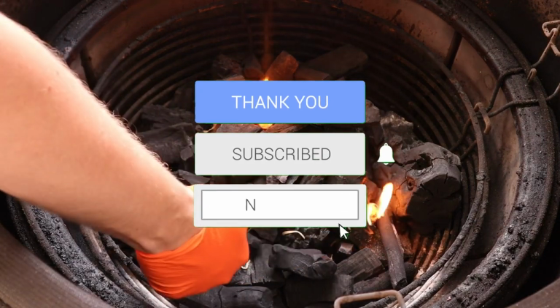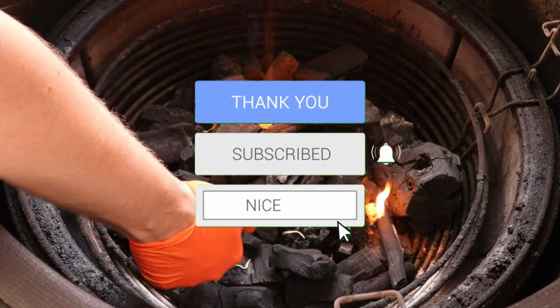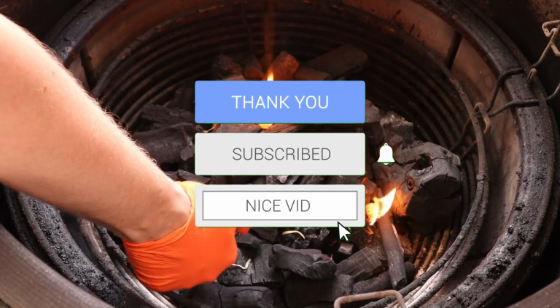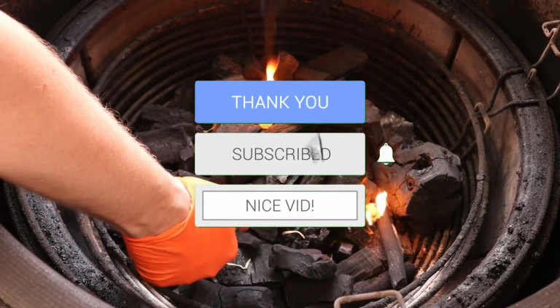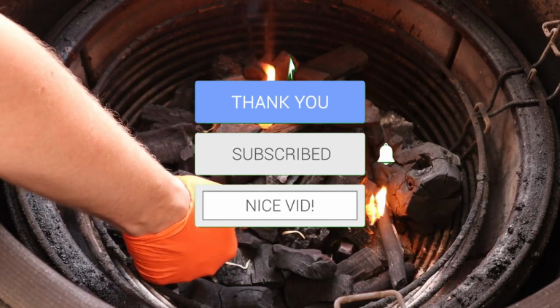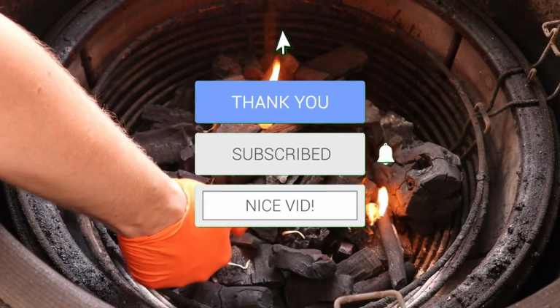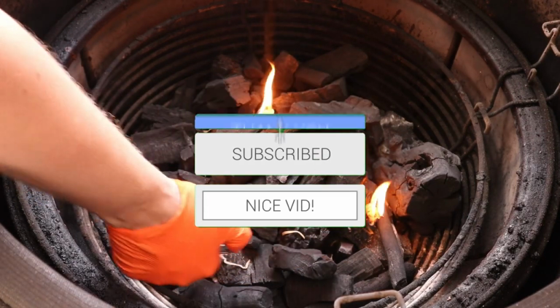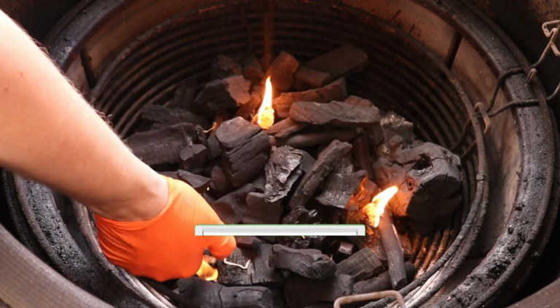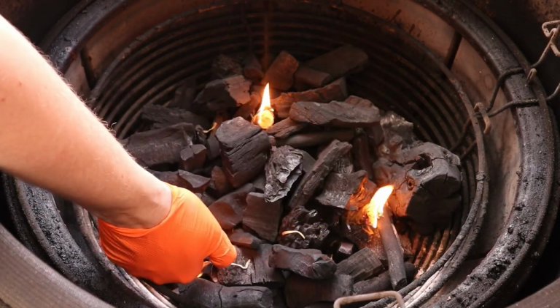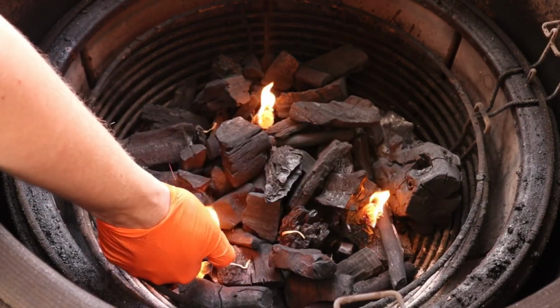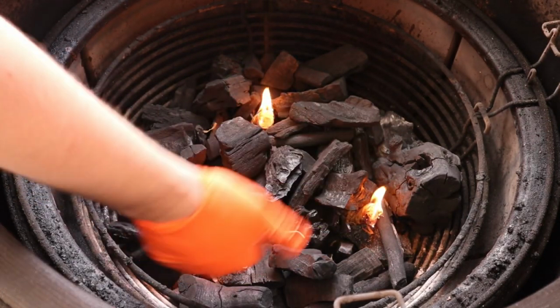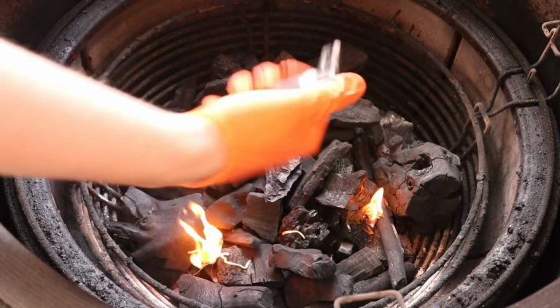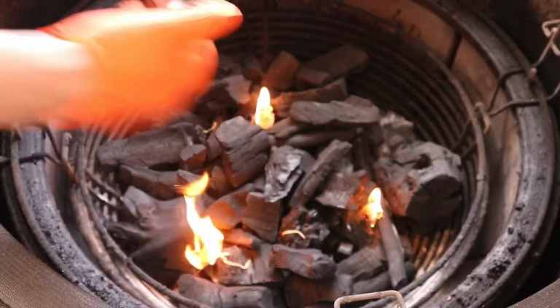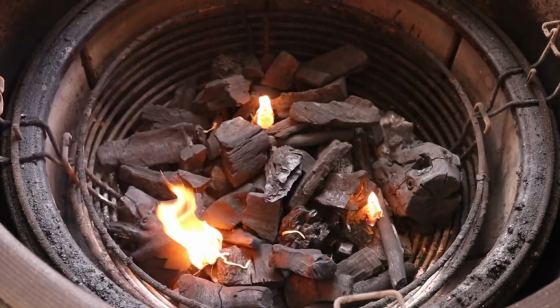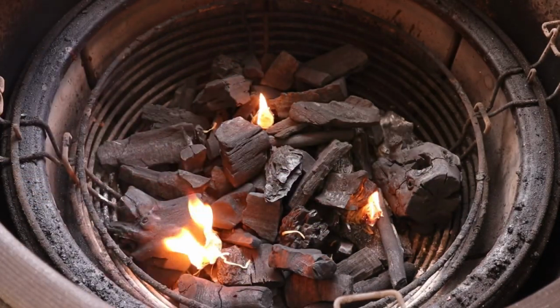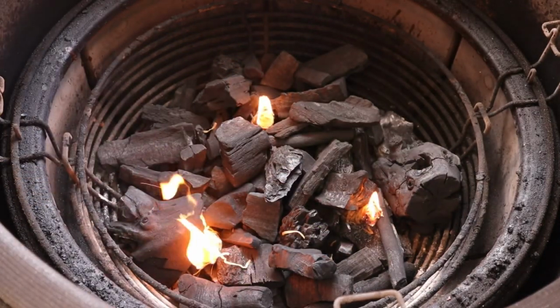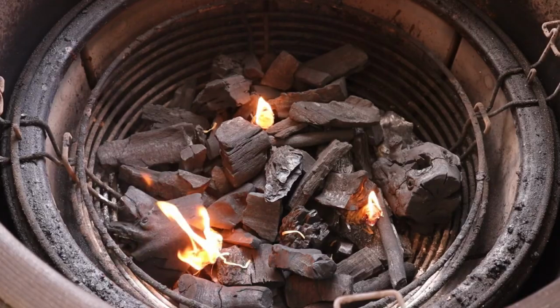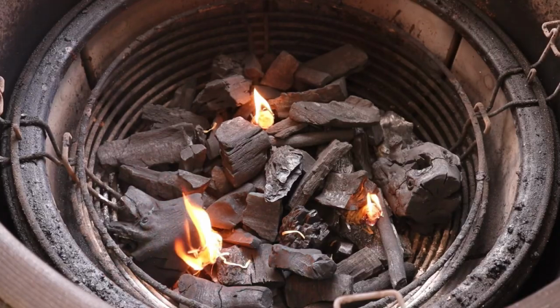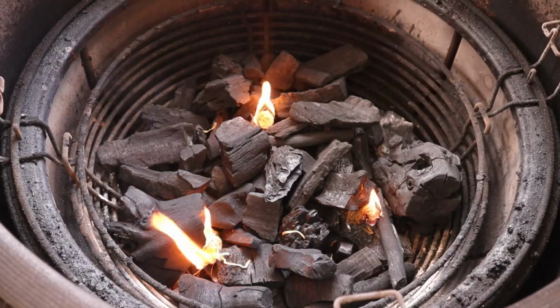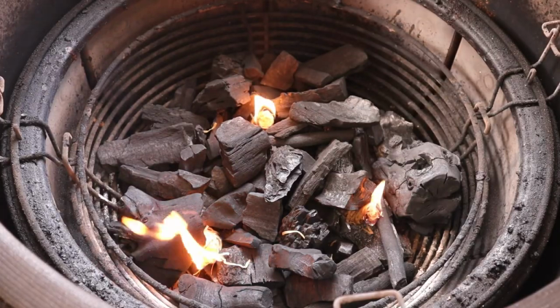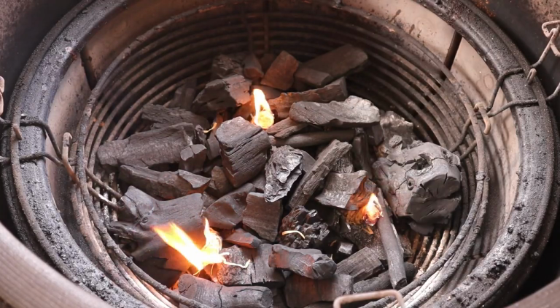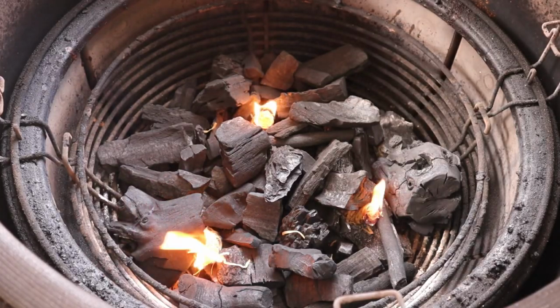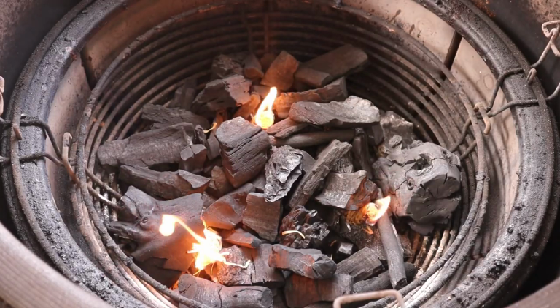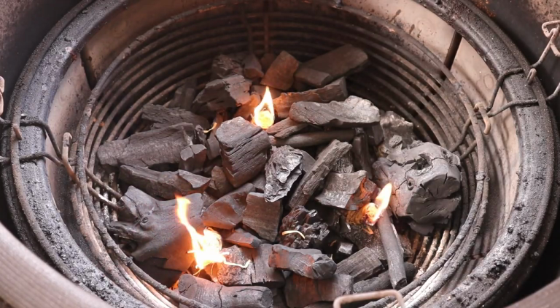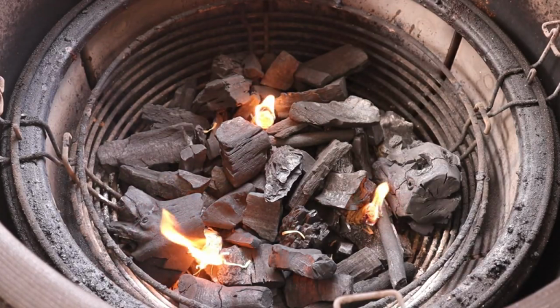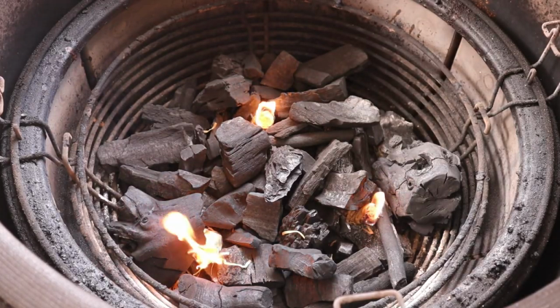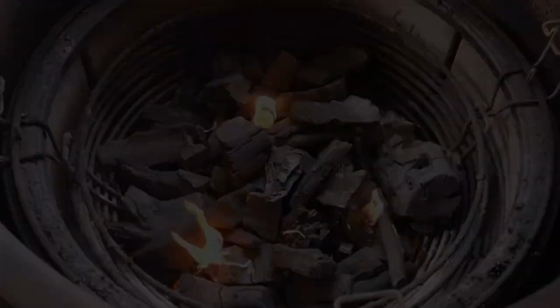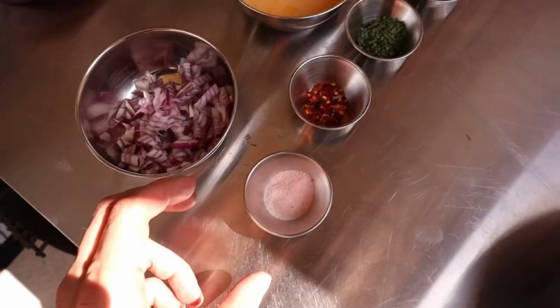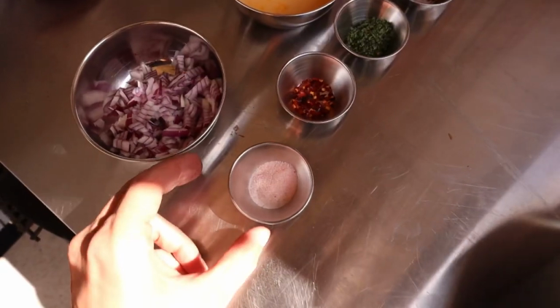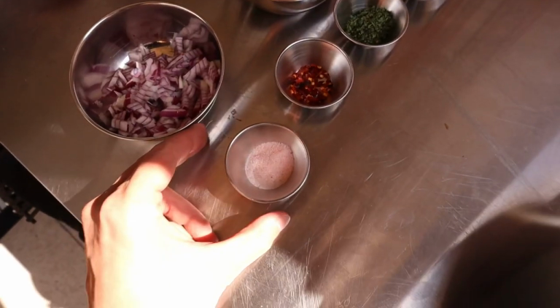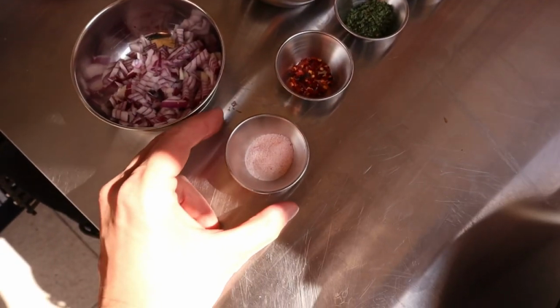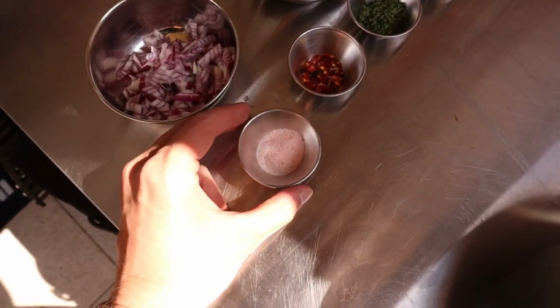Okay, so got a firebox full and light this up — aiming for 200 degrees today, hence the firebox is quite full. We're just going to let that come up to temperature.